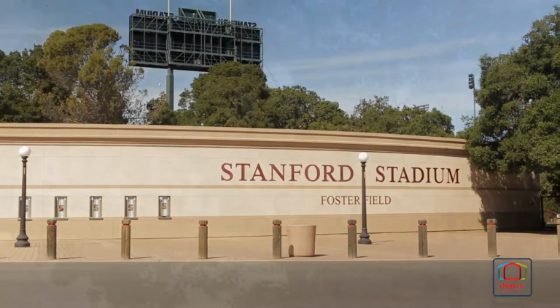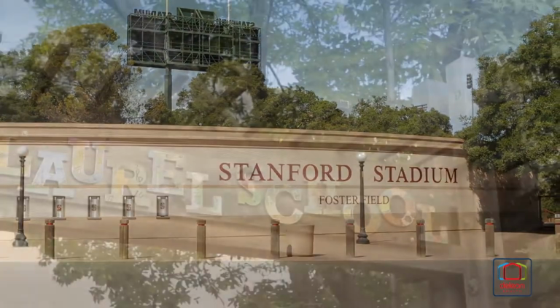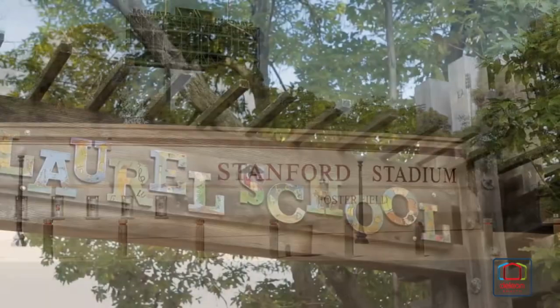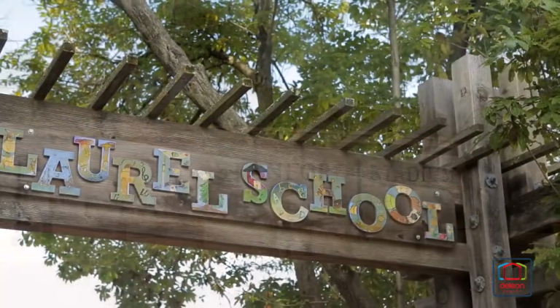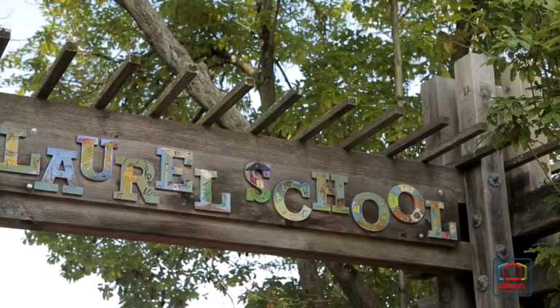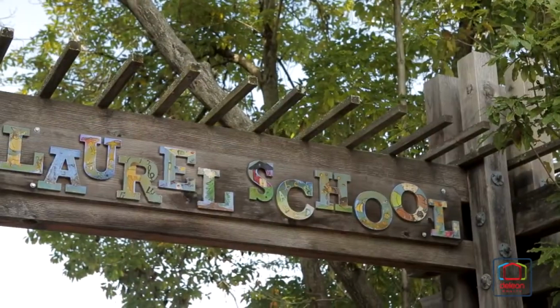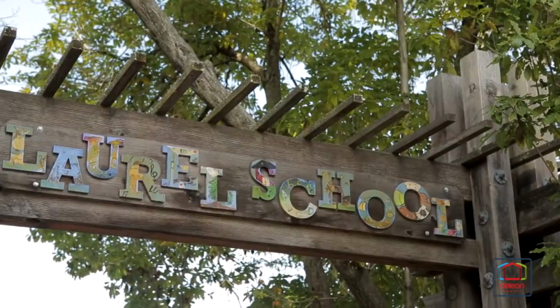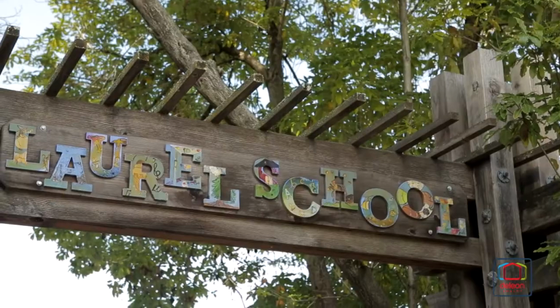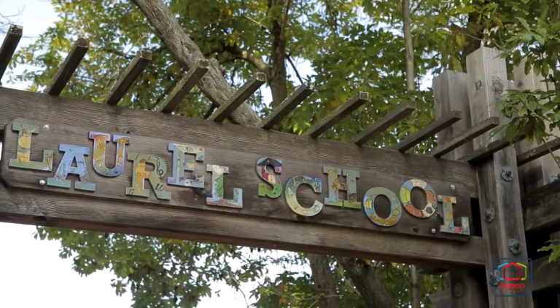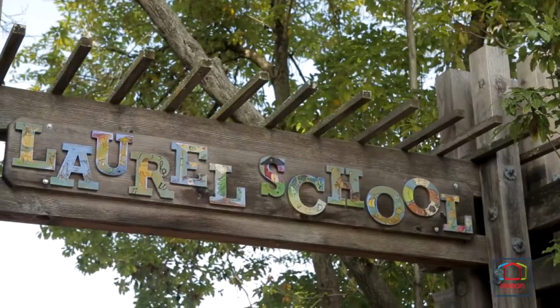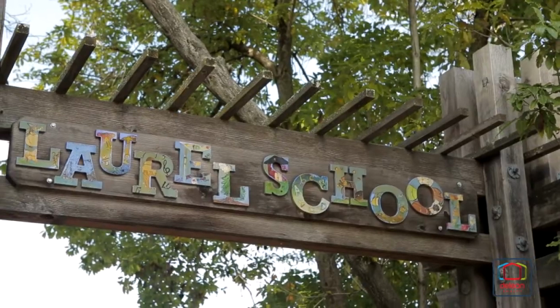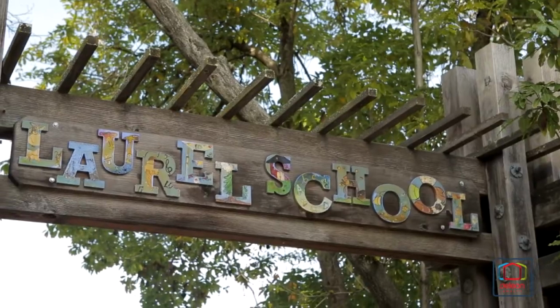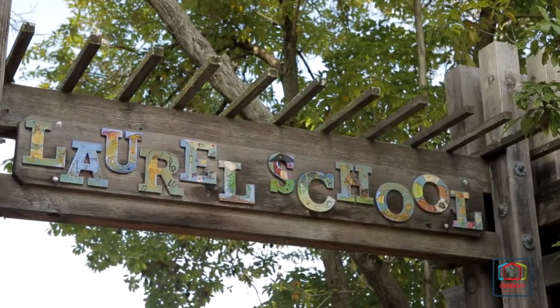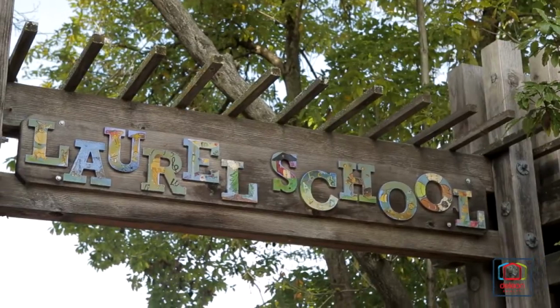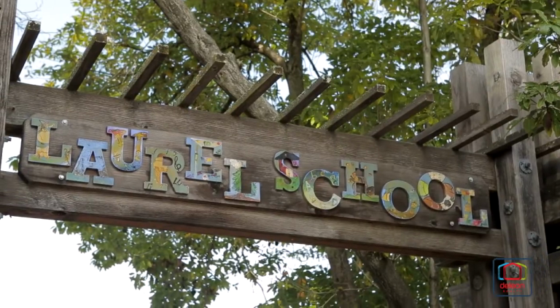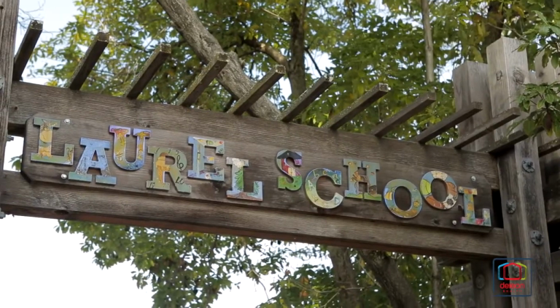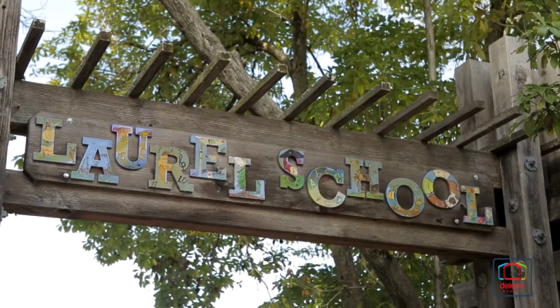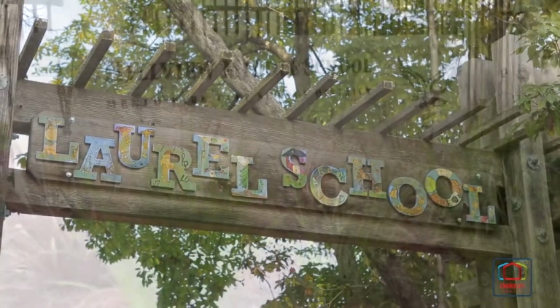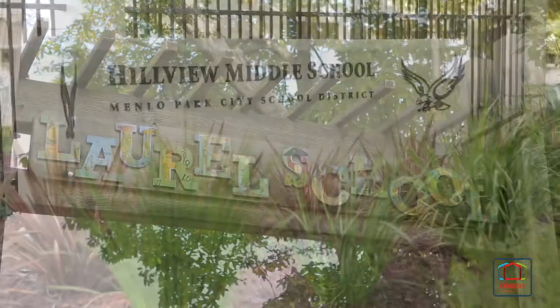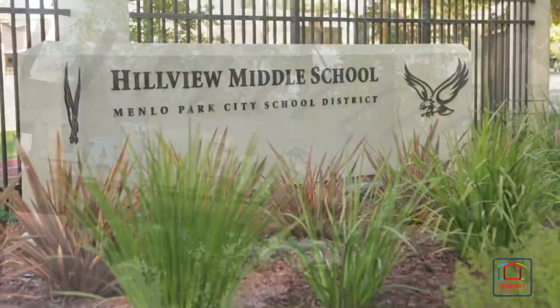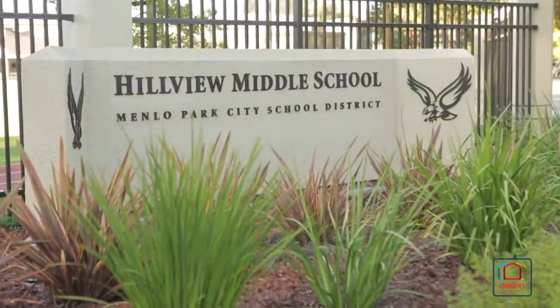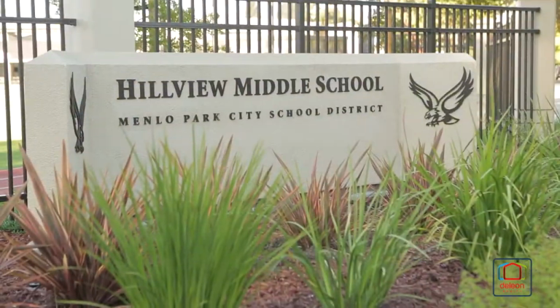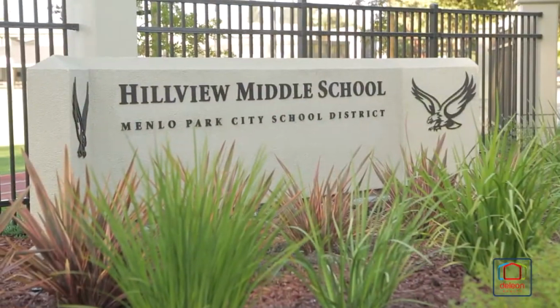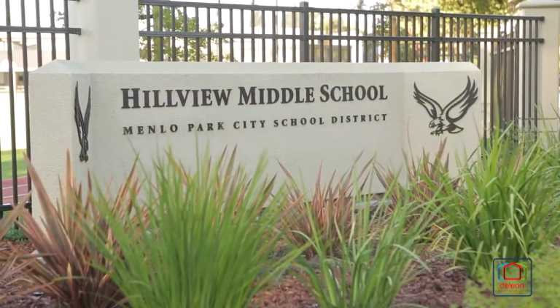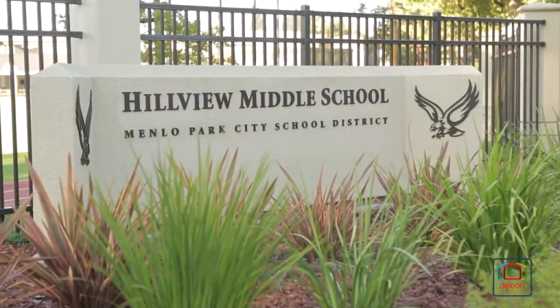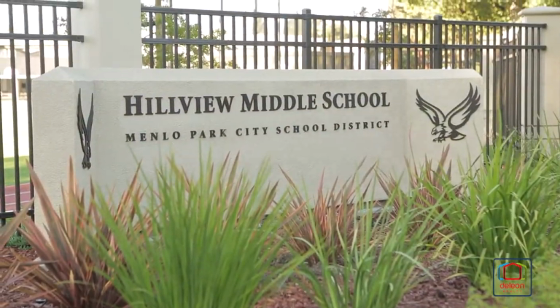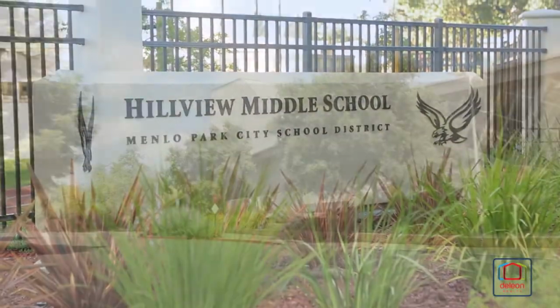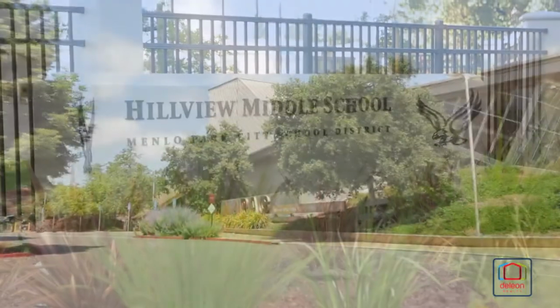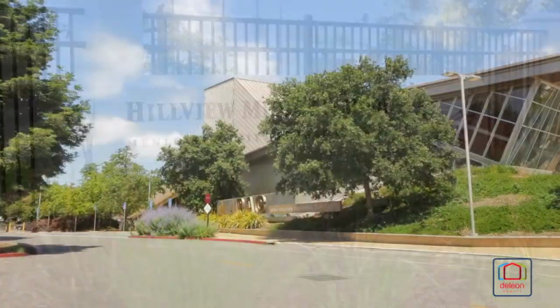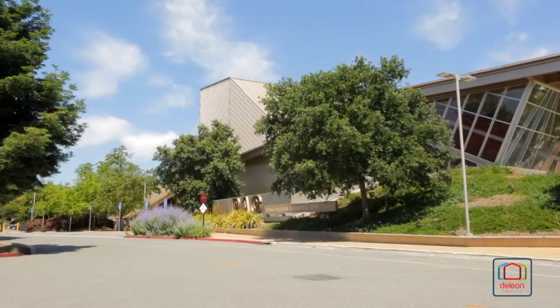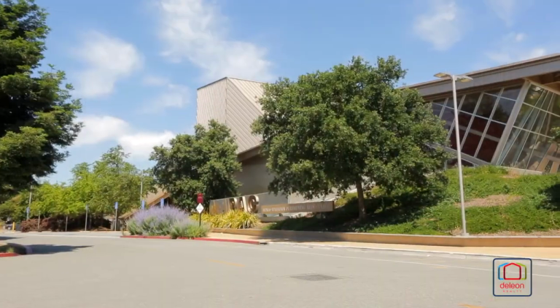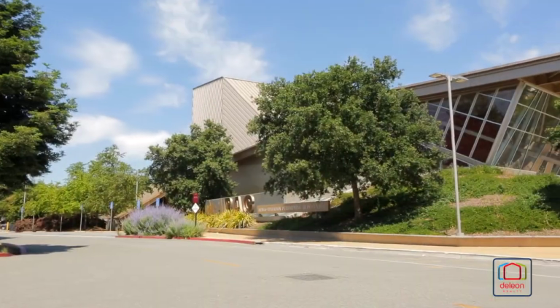Children may attend acclaimed schools including Laurel Elementary, Hillview Middle, and Menlo Atherton High.